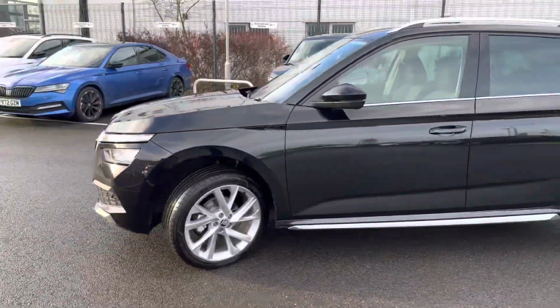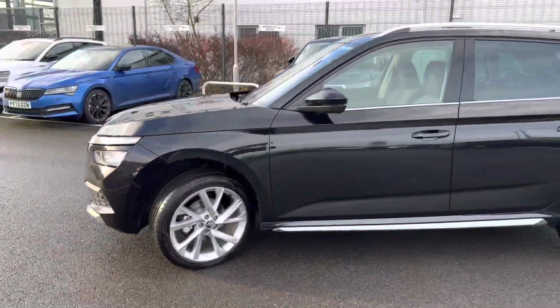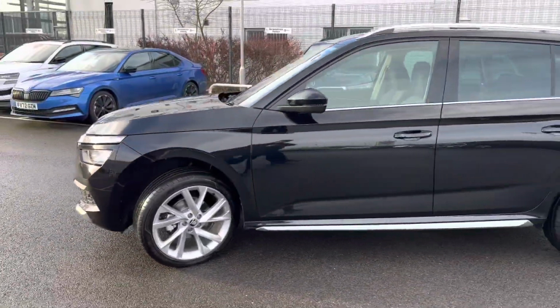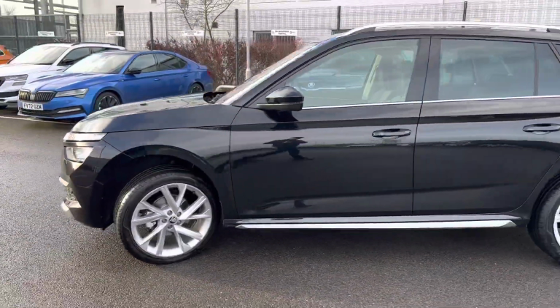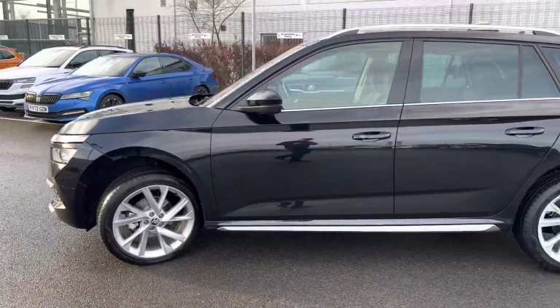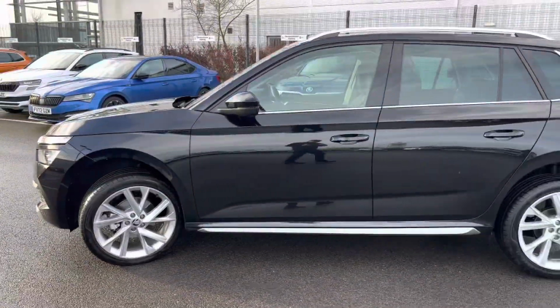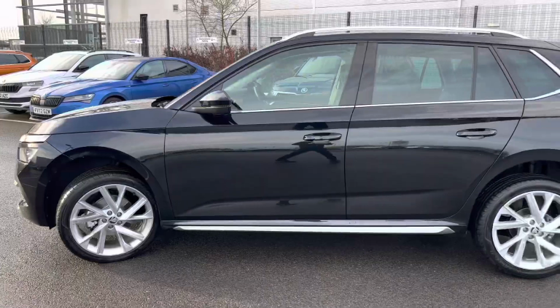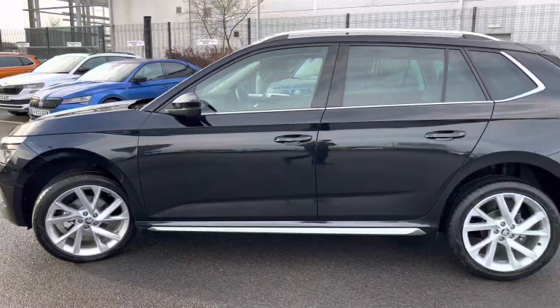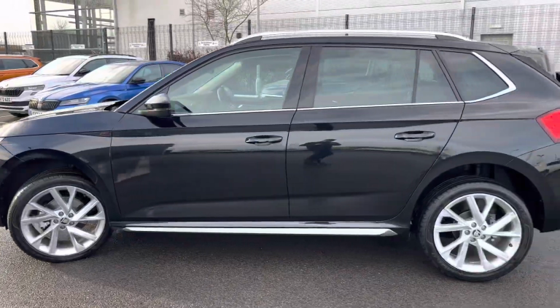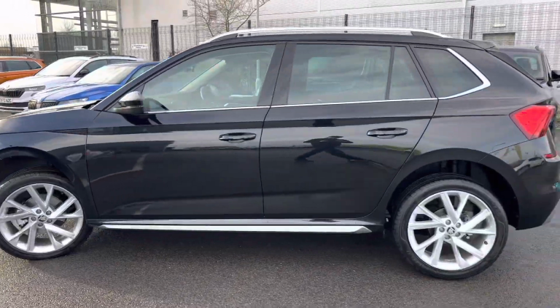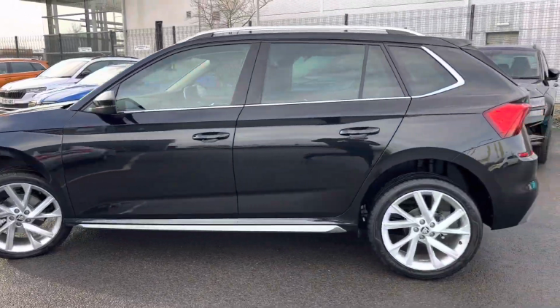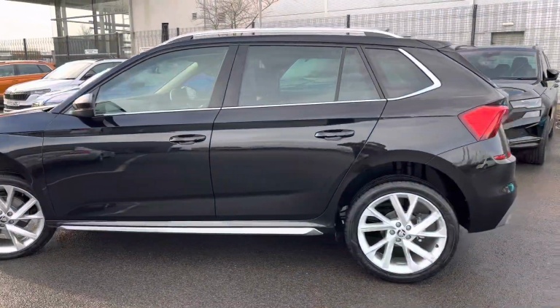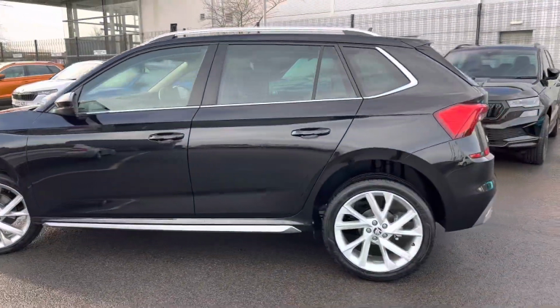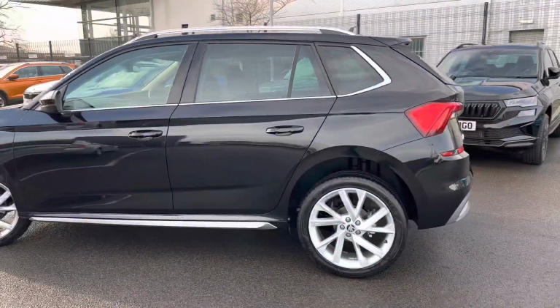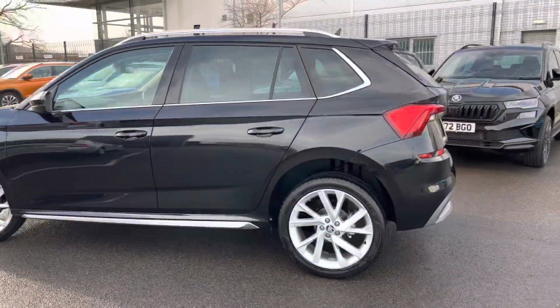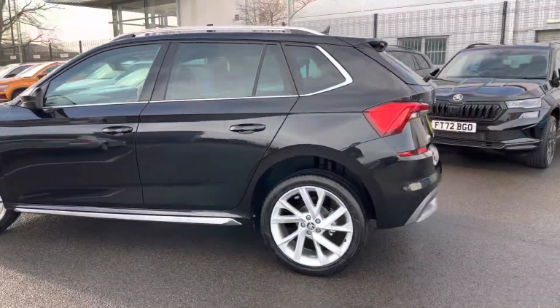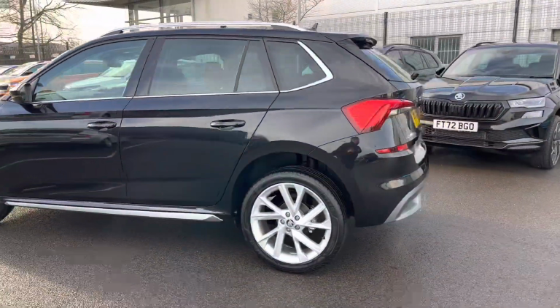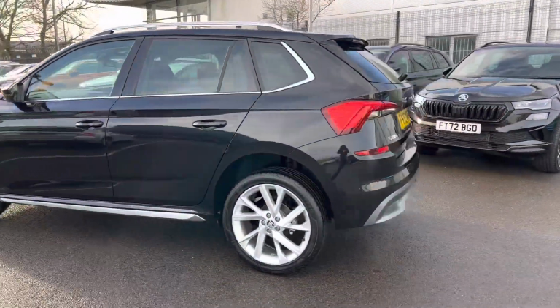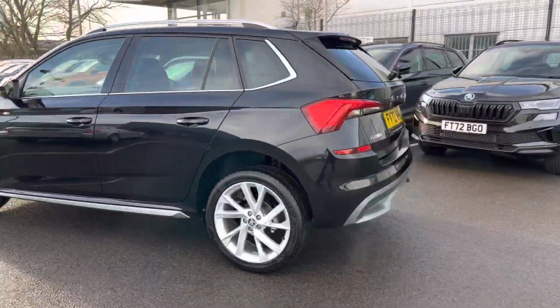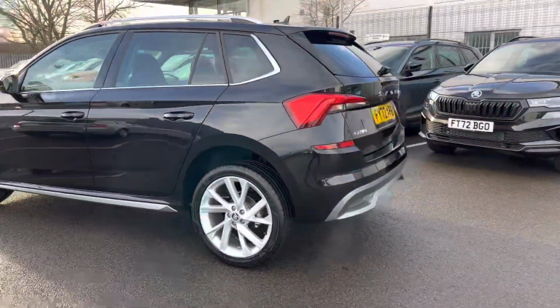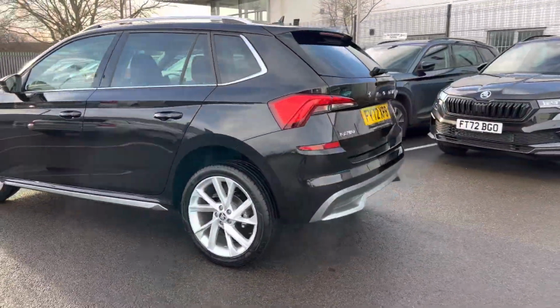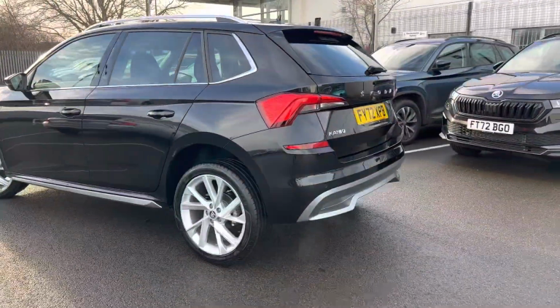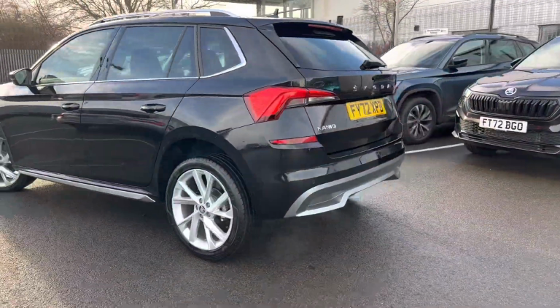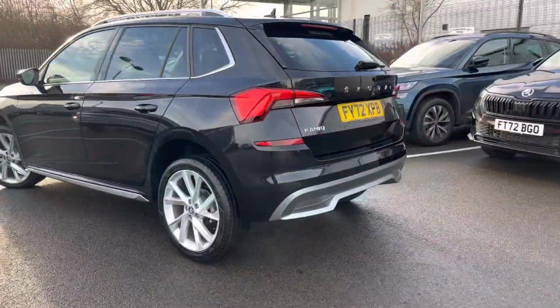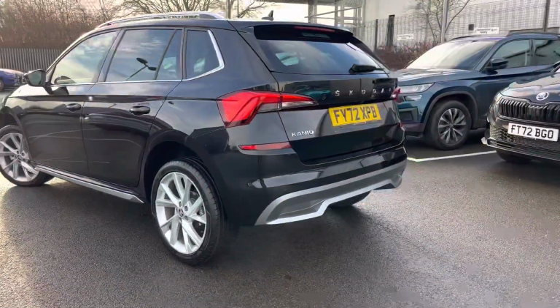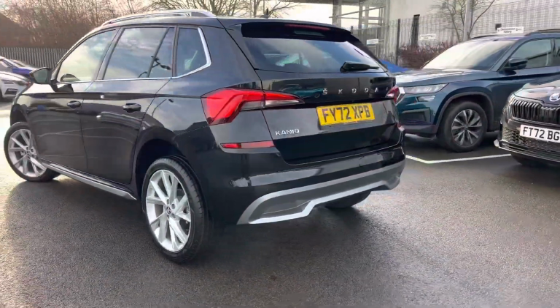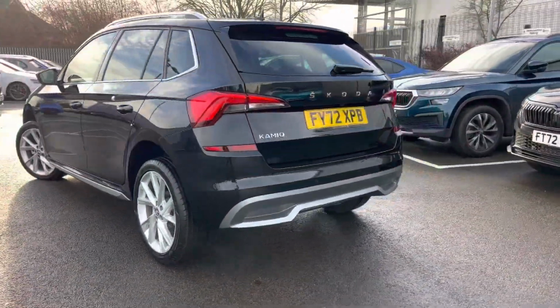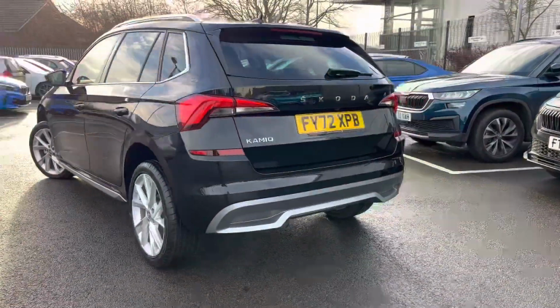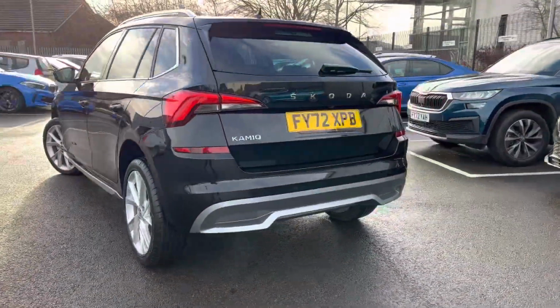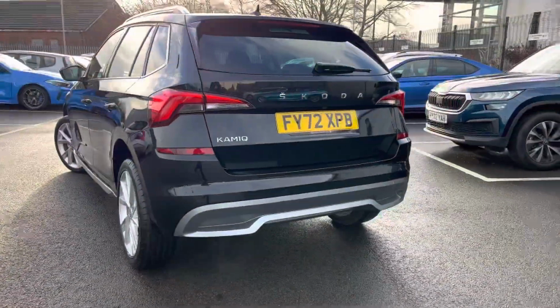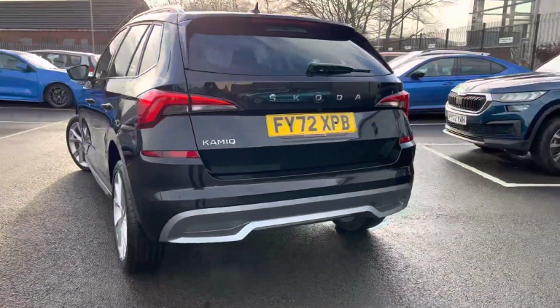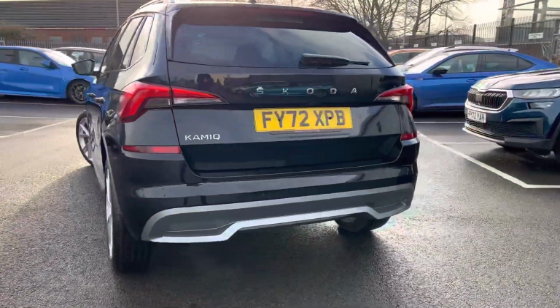It comes with 18-inch alloy wheels, and has front and rear parking sensors as well as a rear view parking camera.